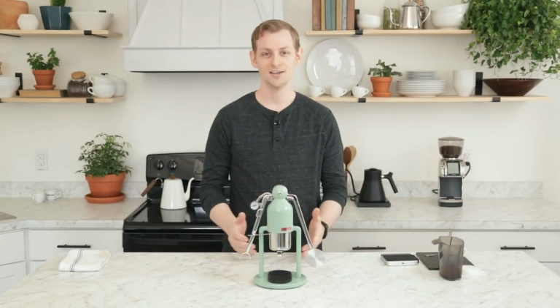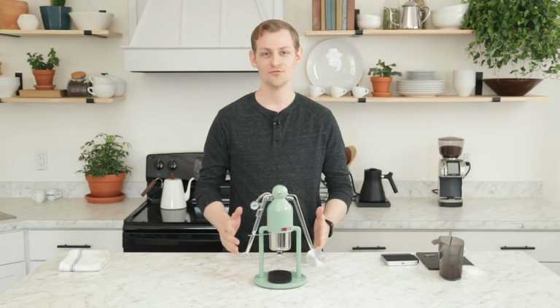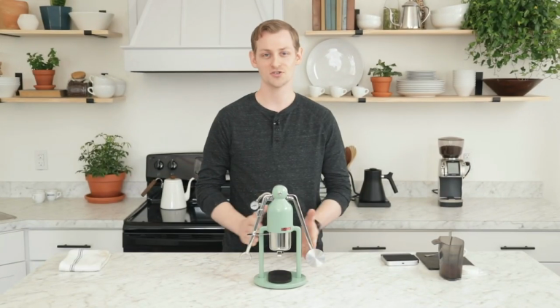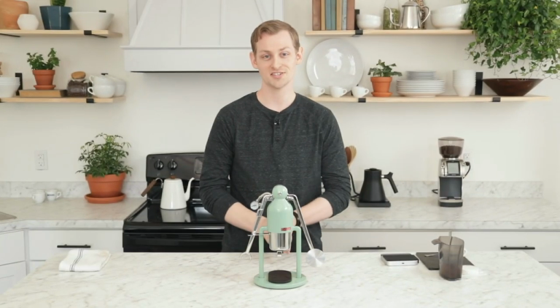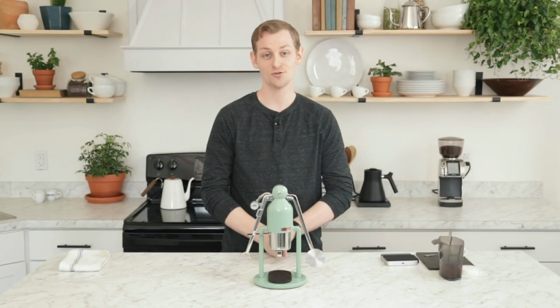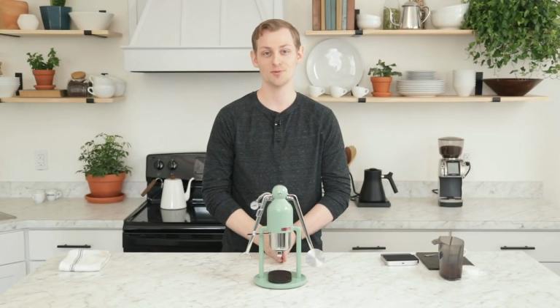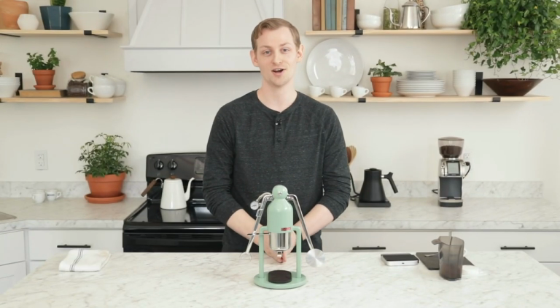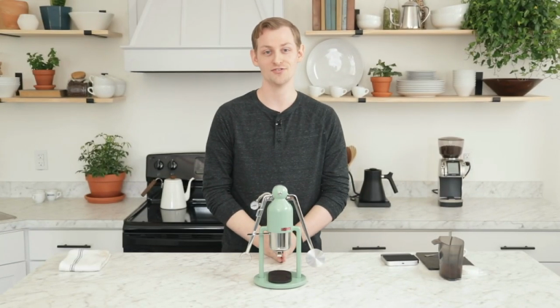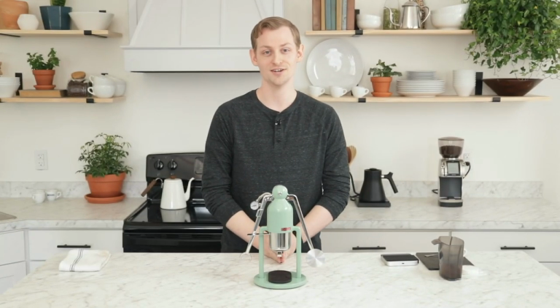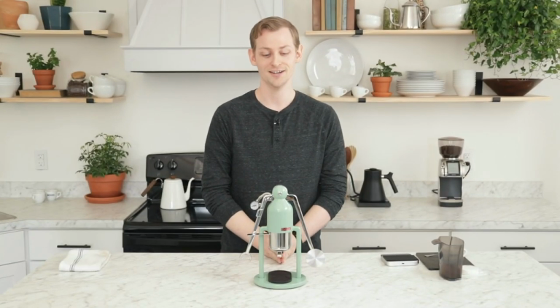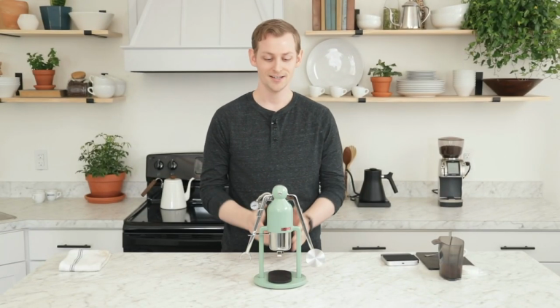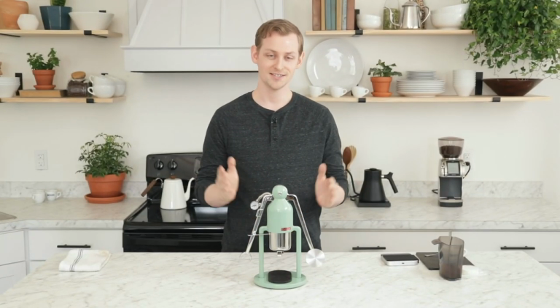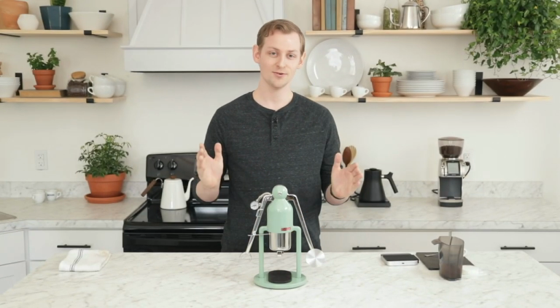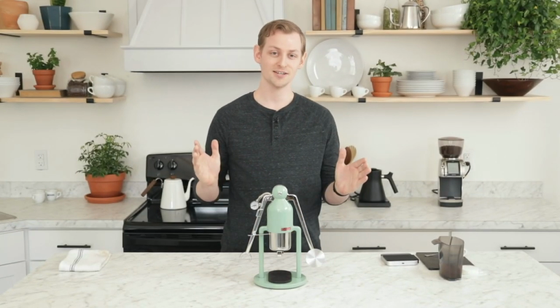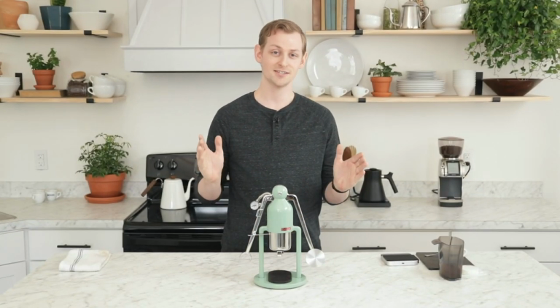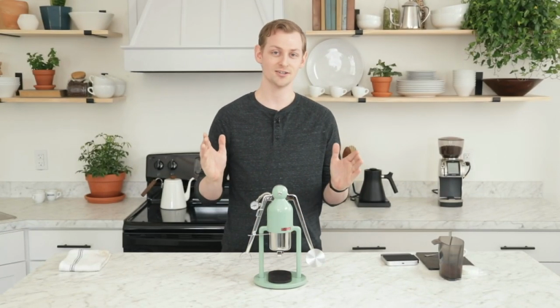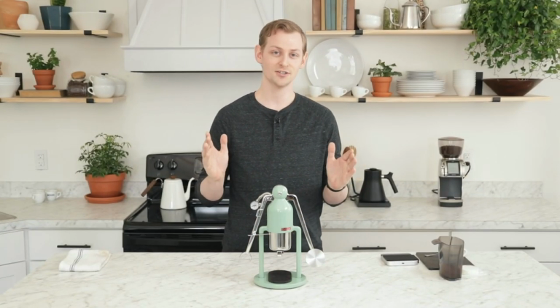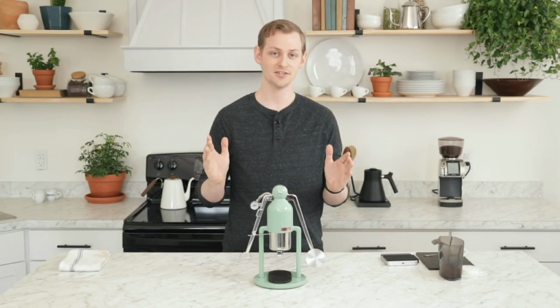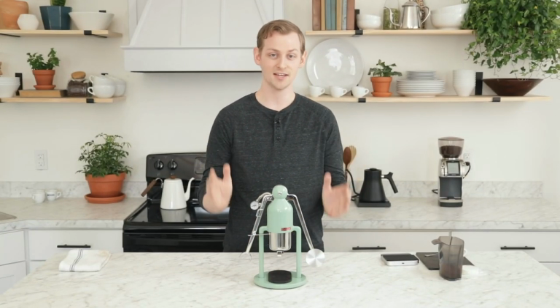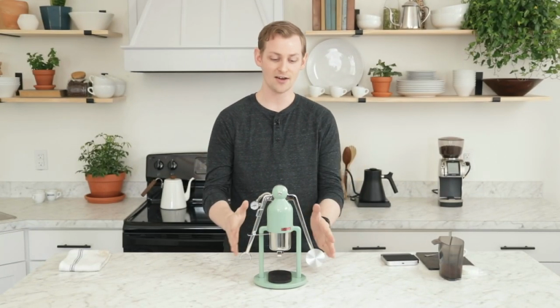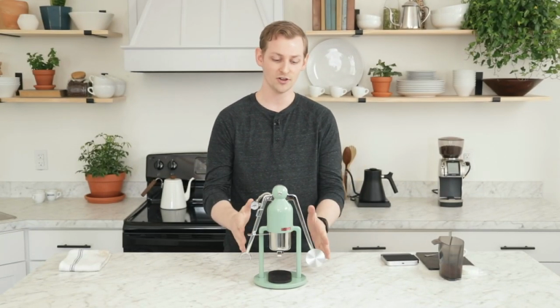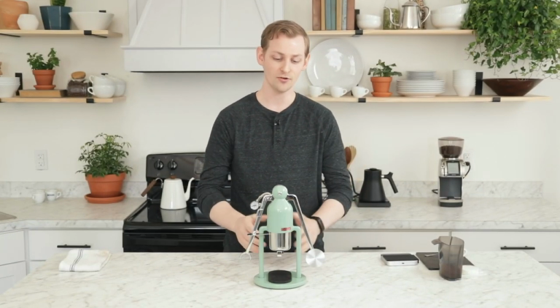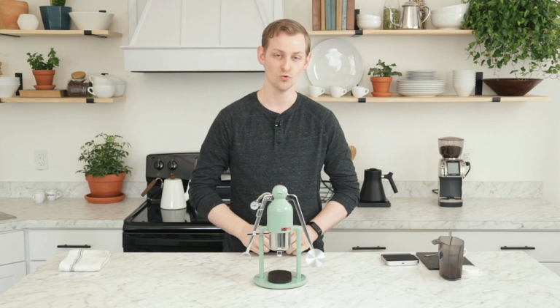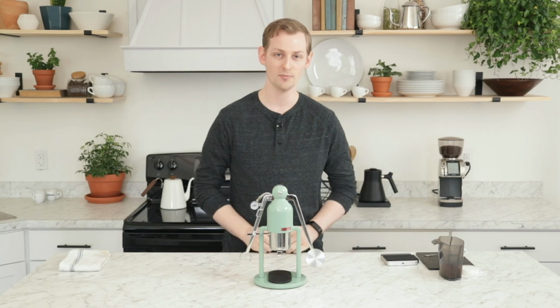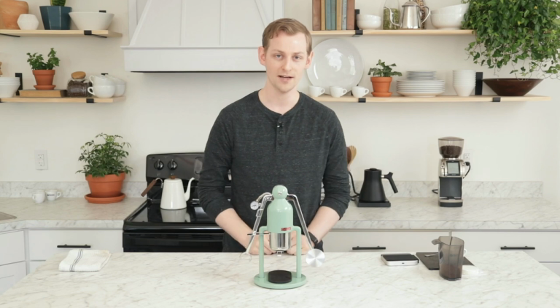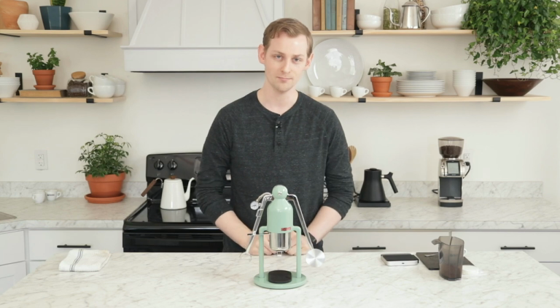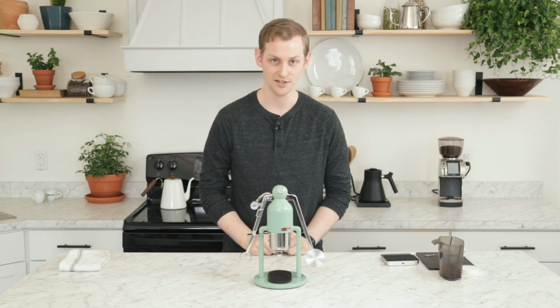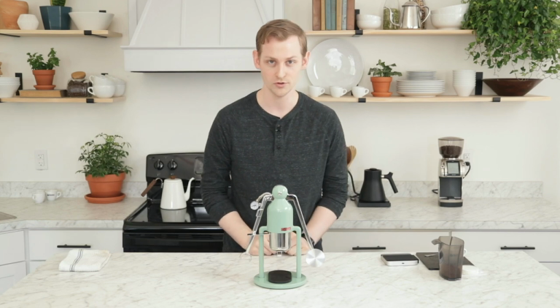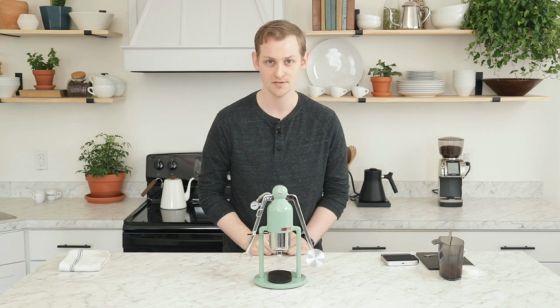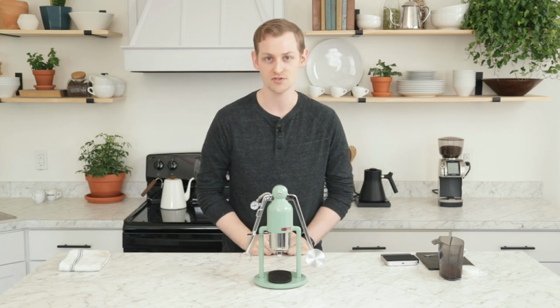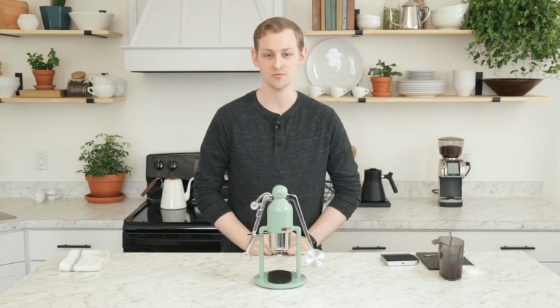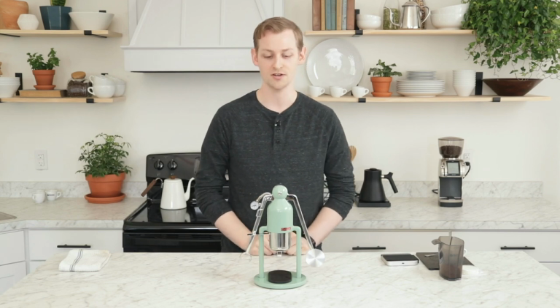Hey folks, it's Steve with Prima Coffee here. Today we're going to take a look at the Cafelat Robot Manual Espresso Maker.